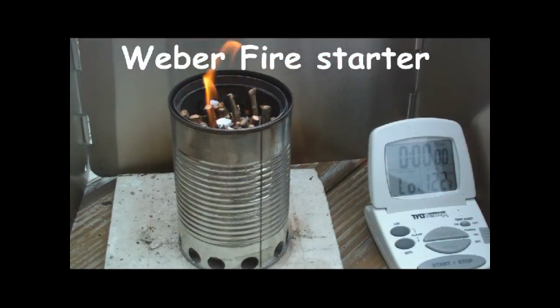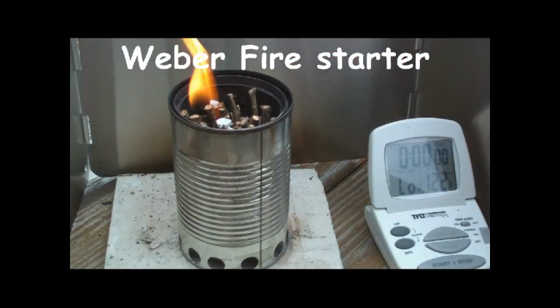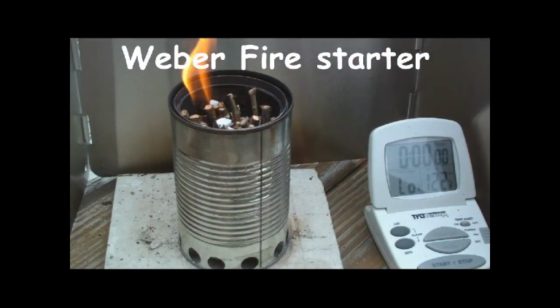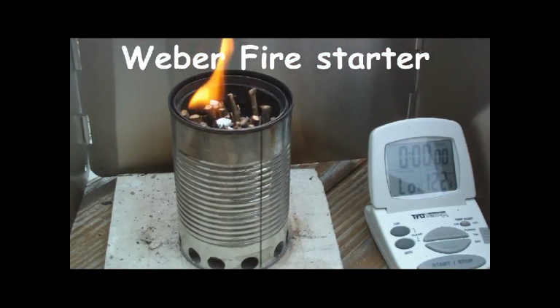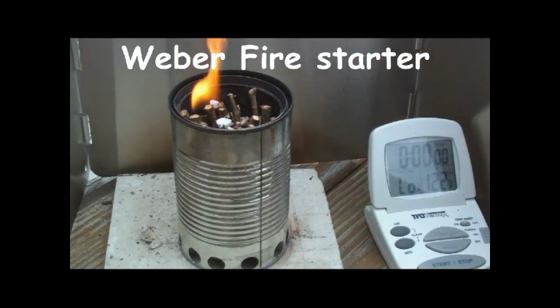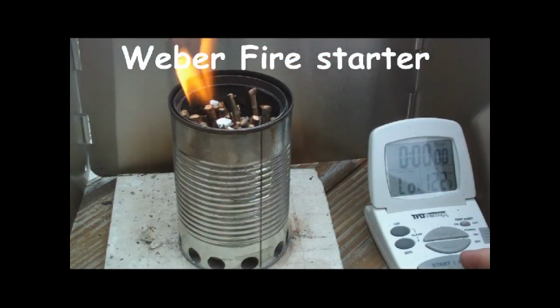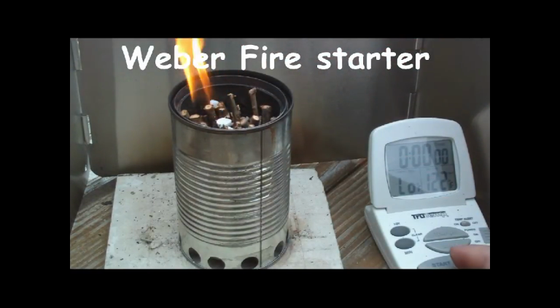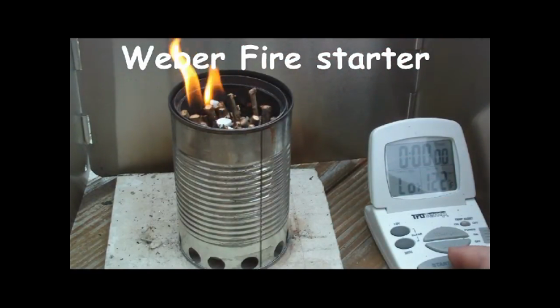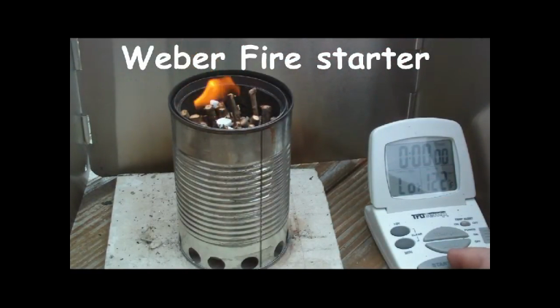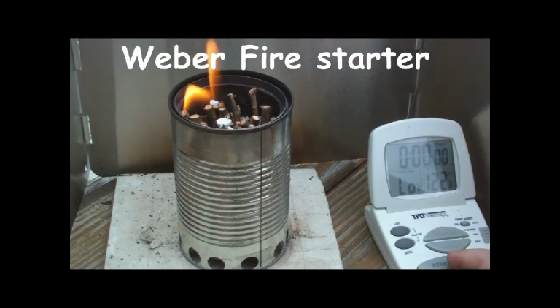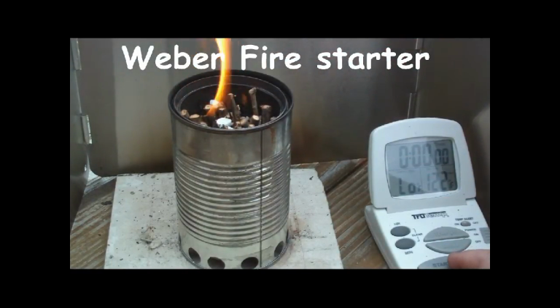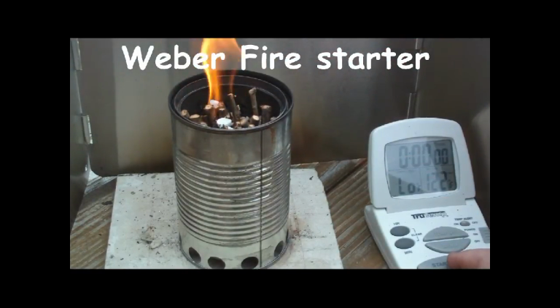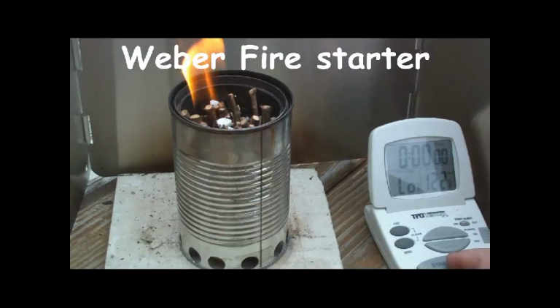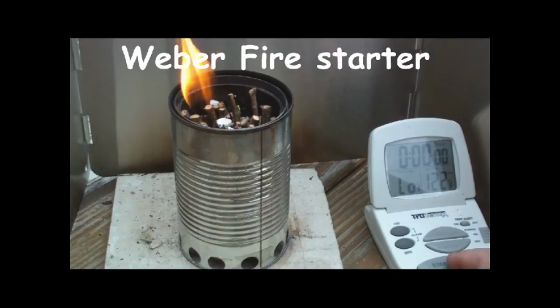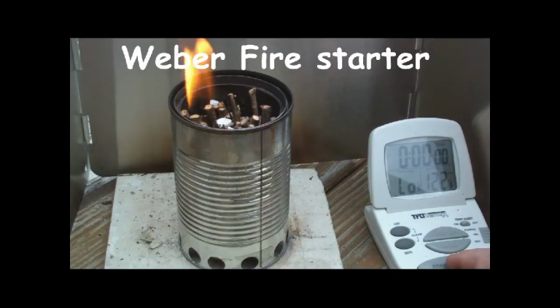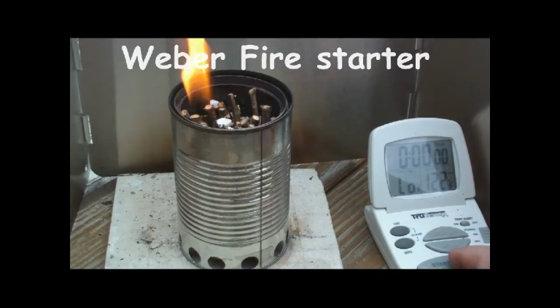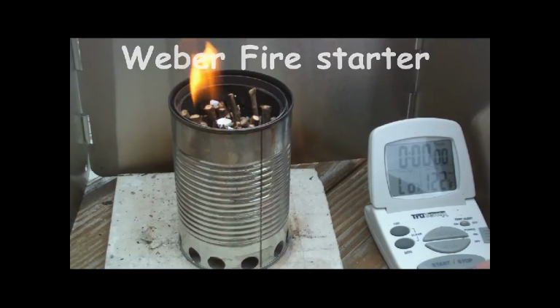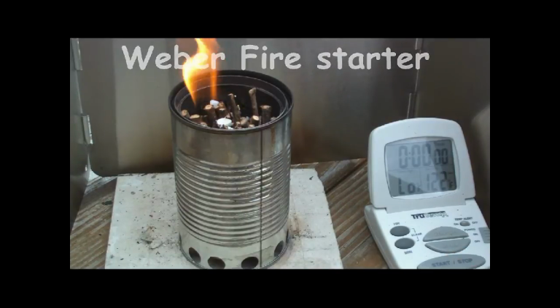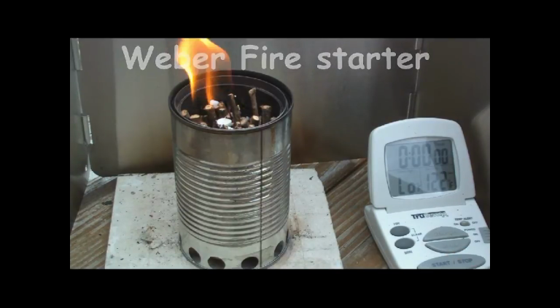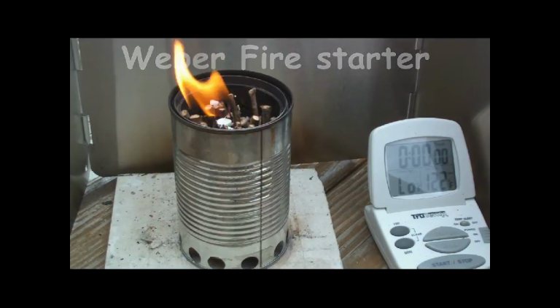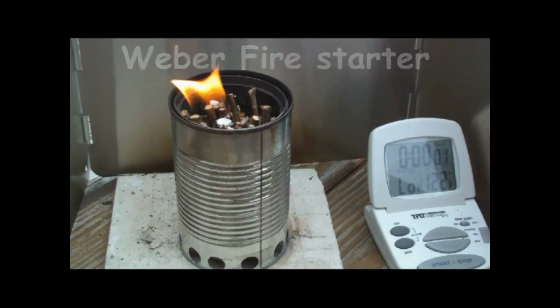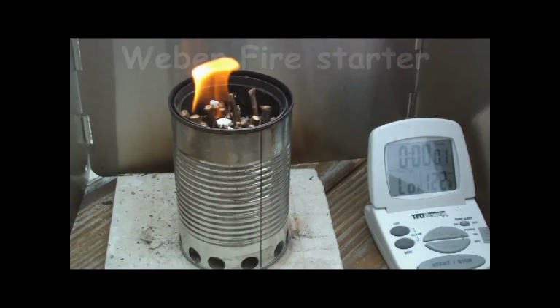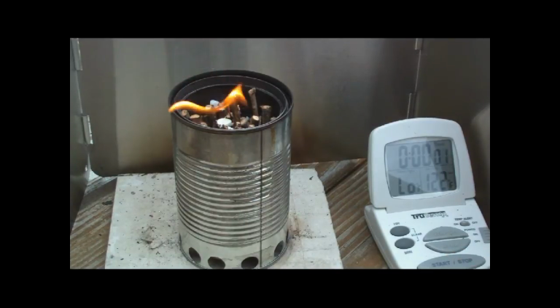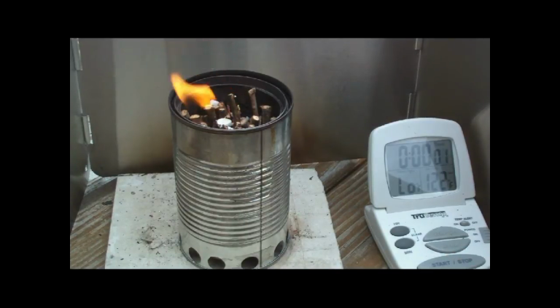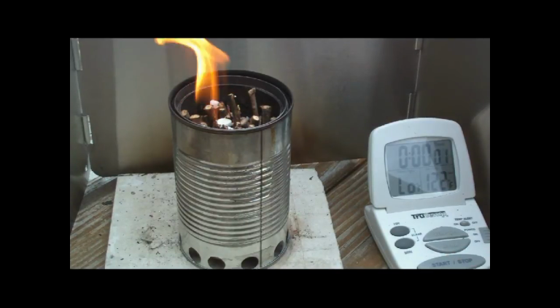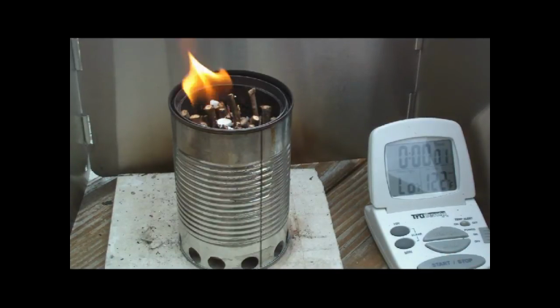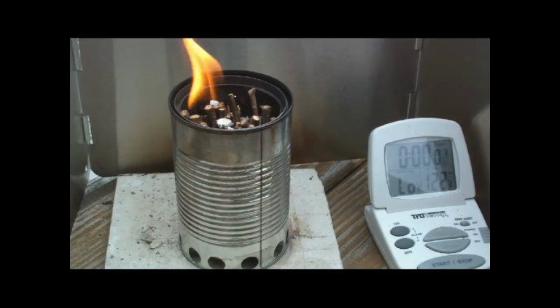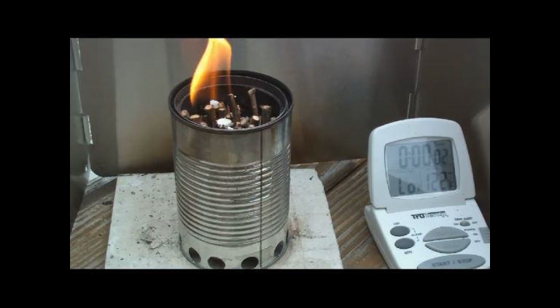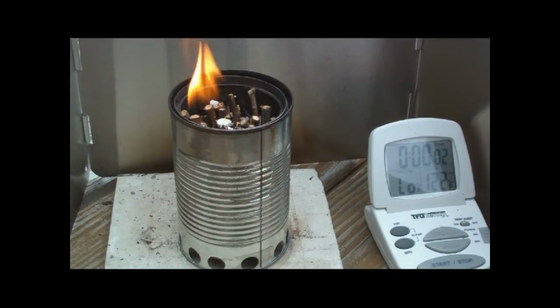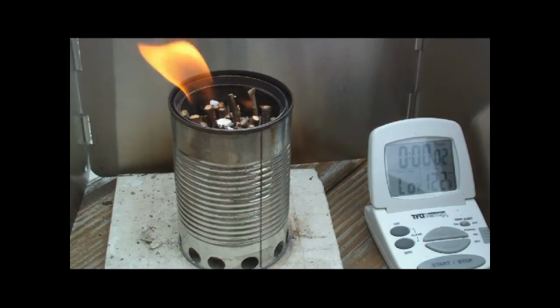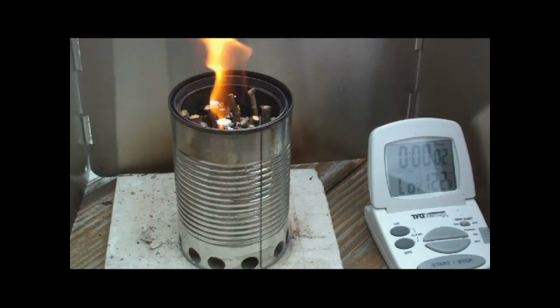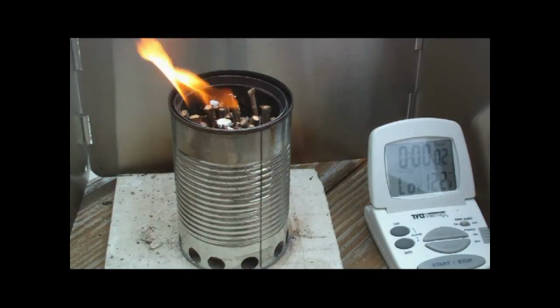Lighting this now. I'll start the timer and let's see where this goes.